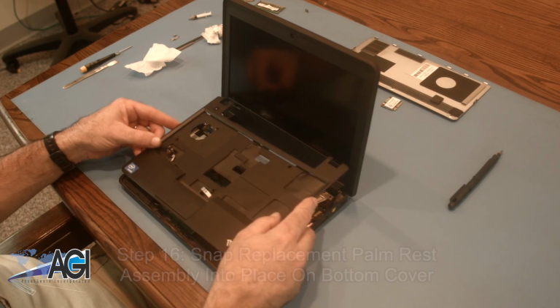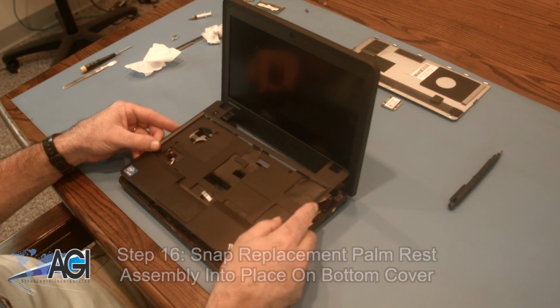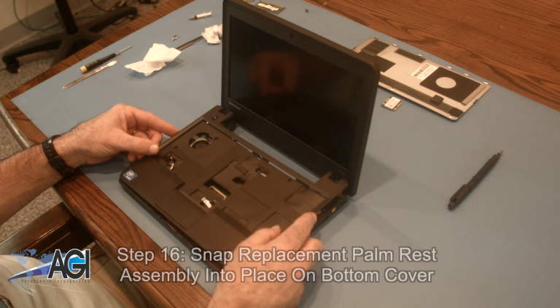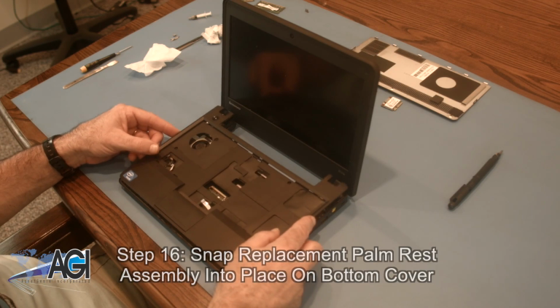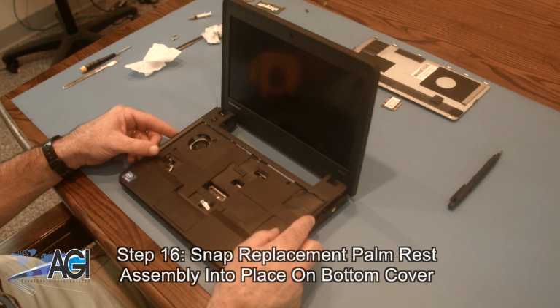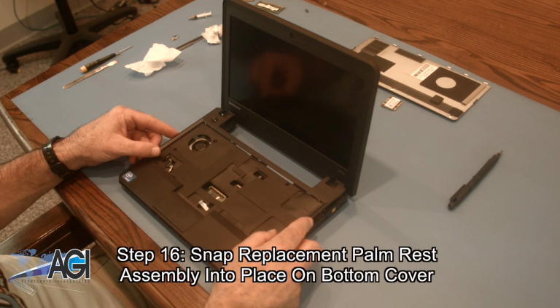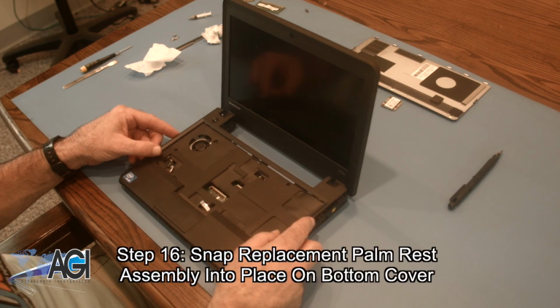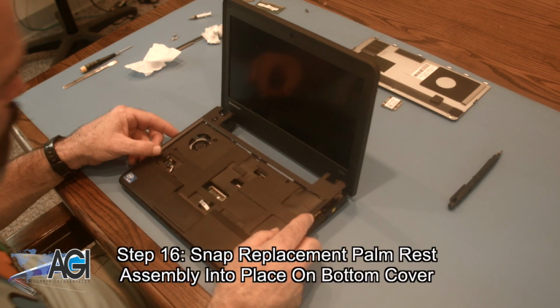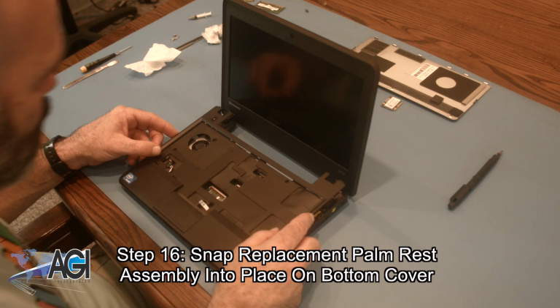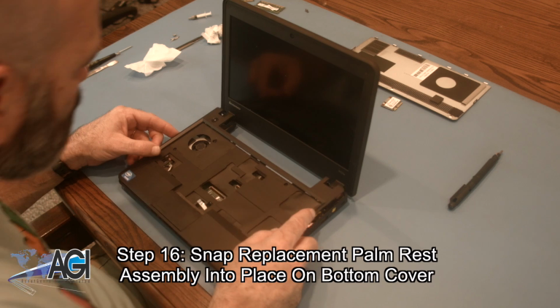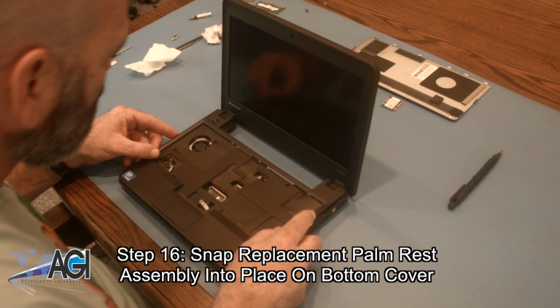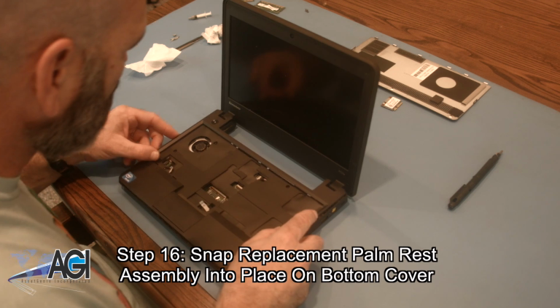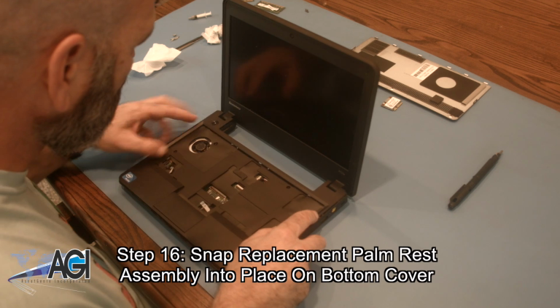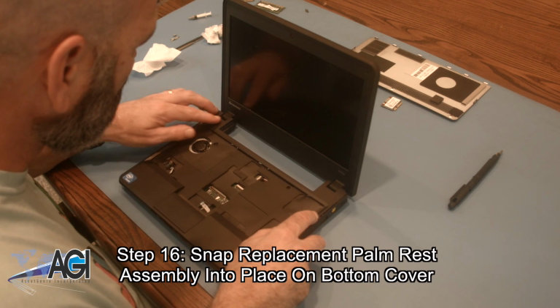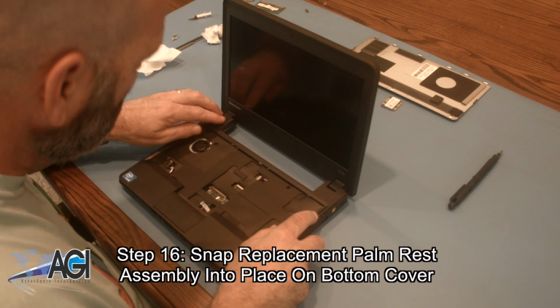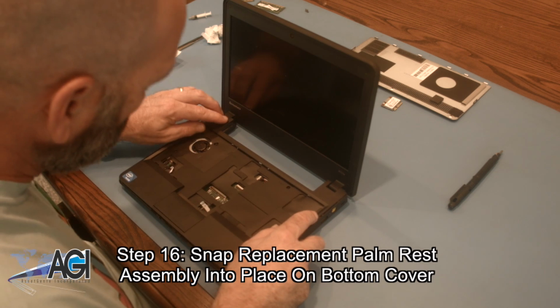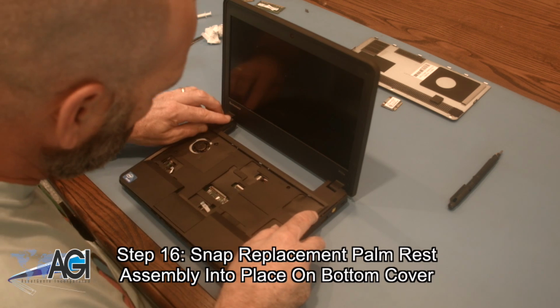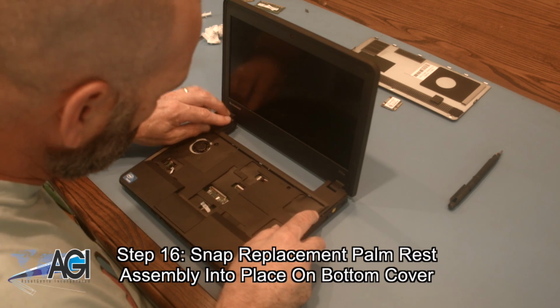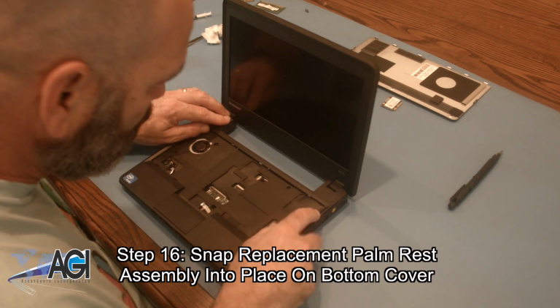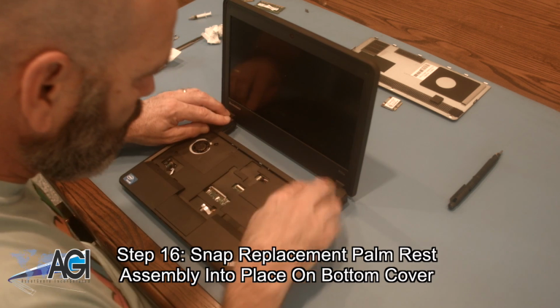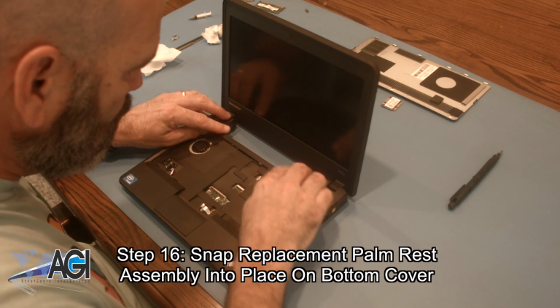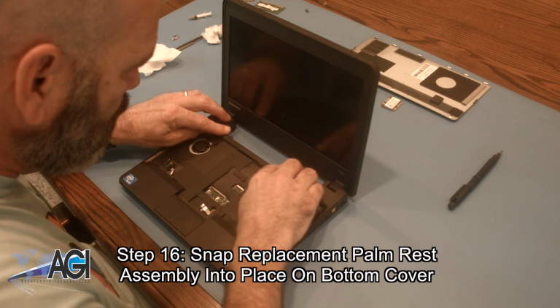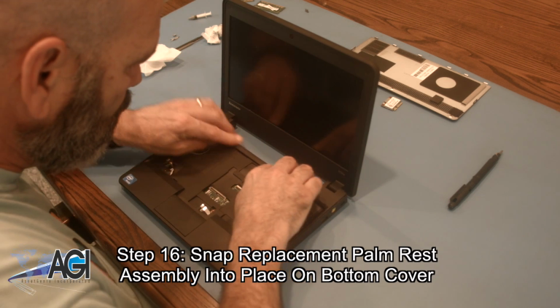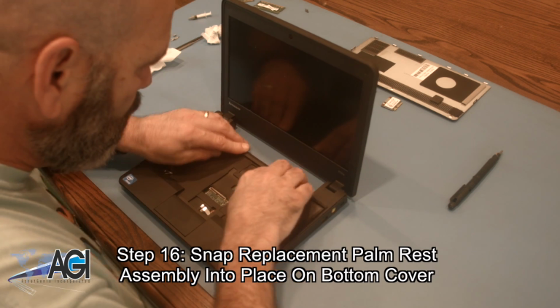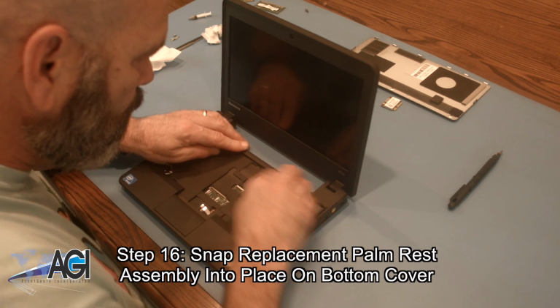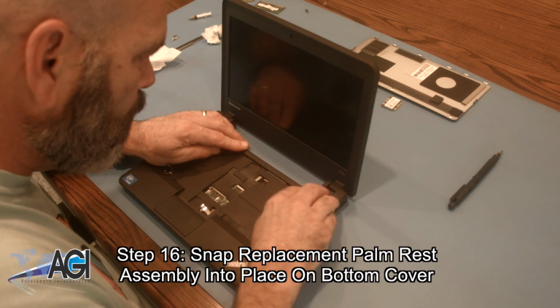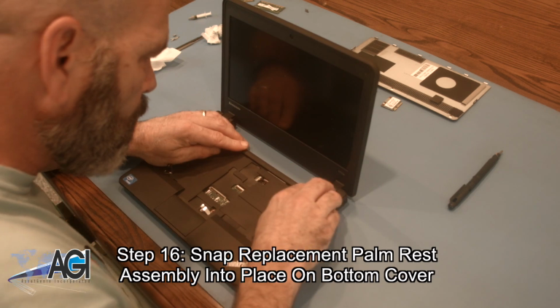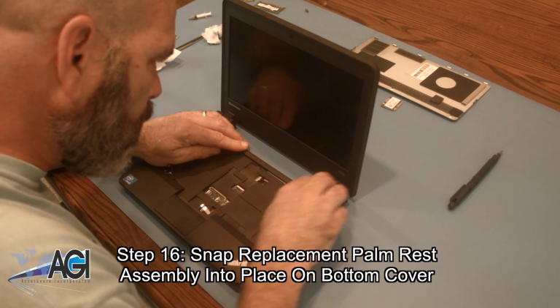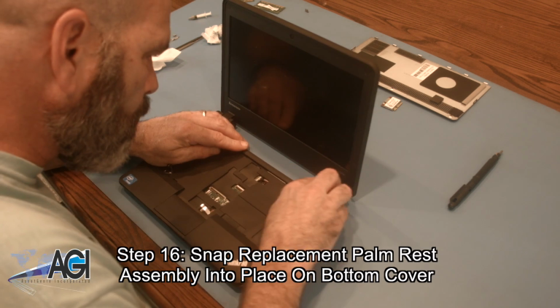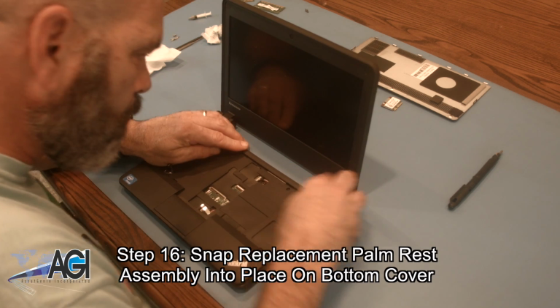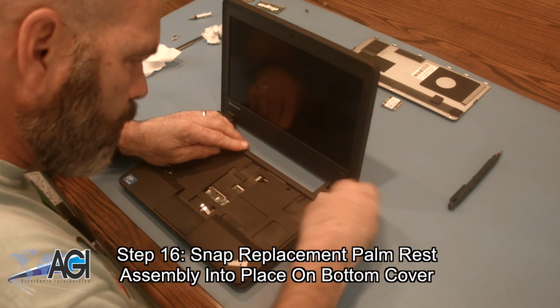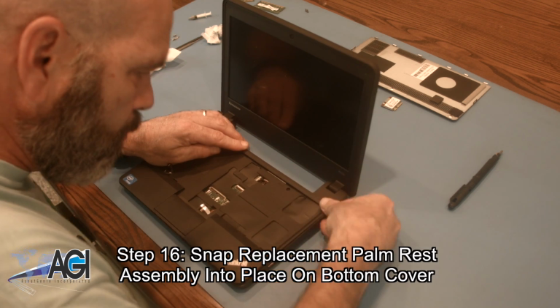The first step in the installation of your replacement palm rest assembly will be to snap it into place on the bottom cover.